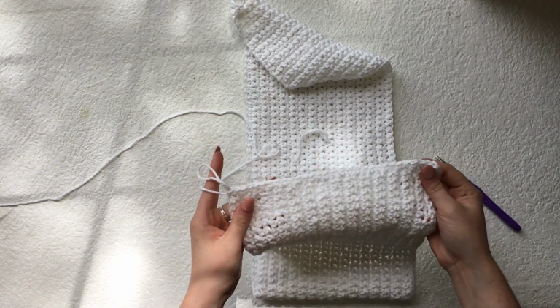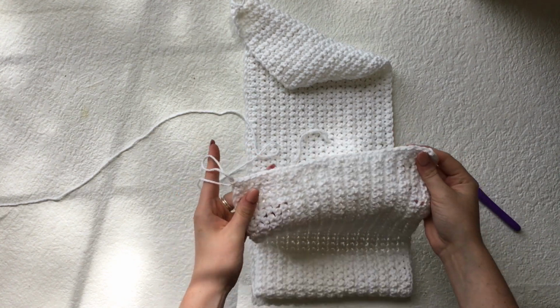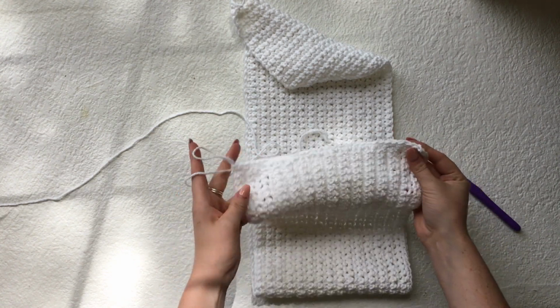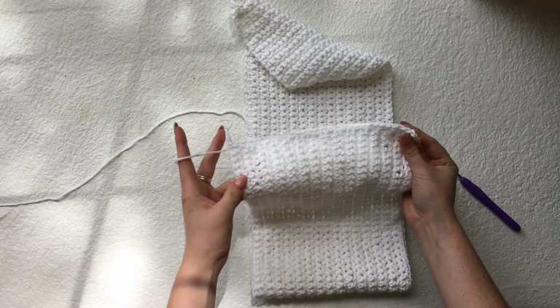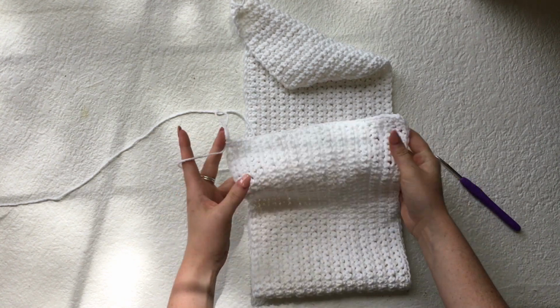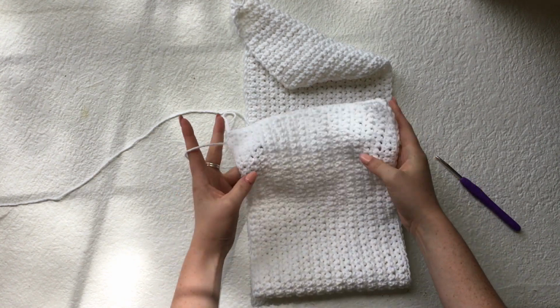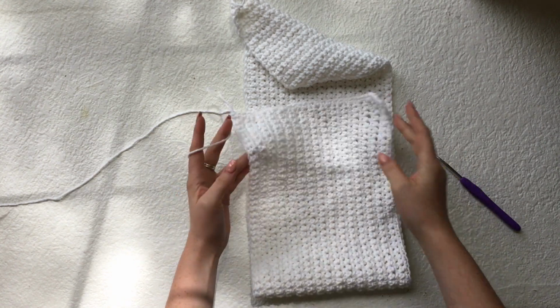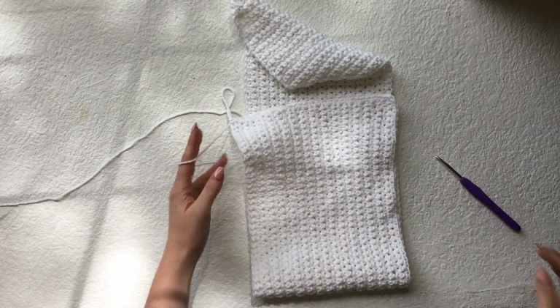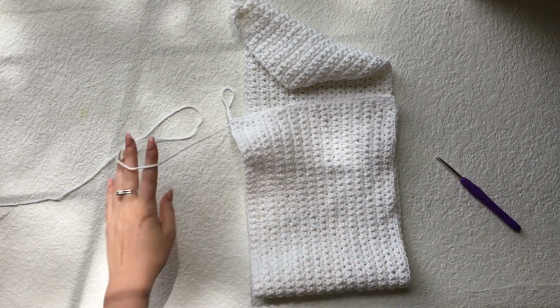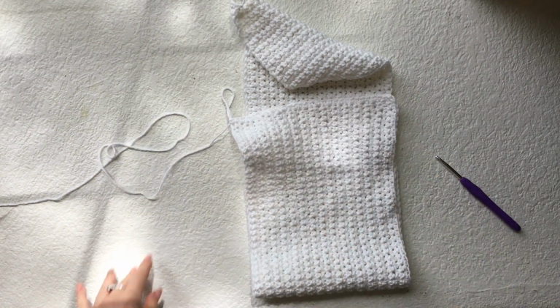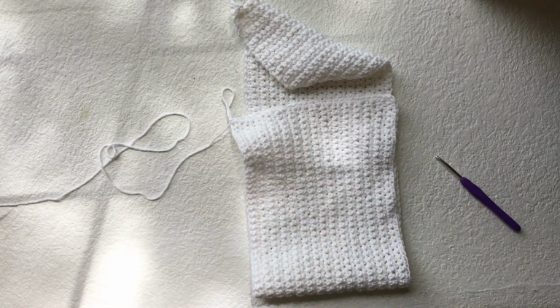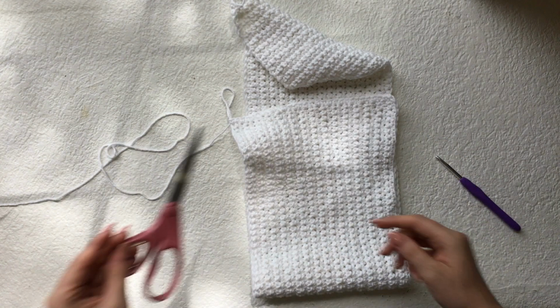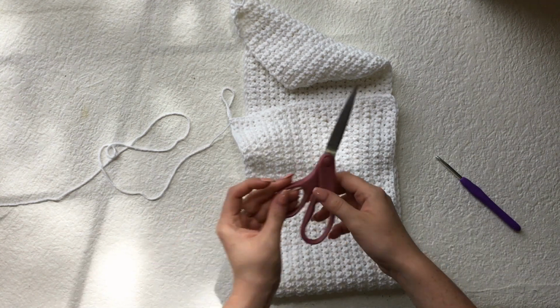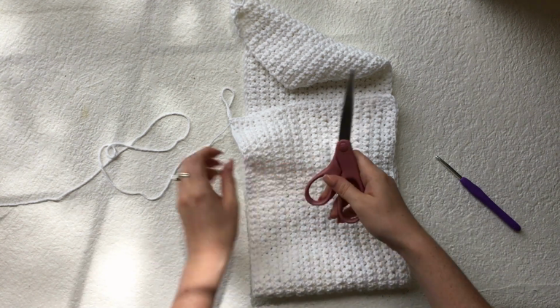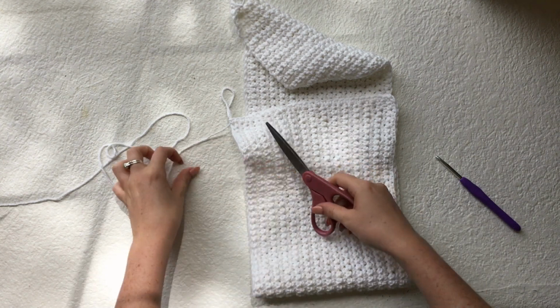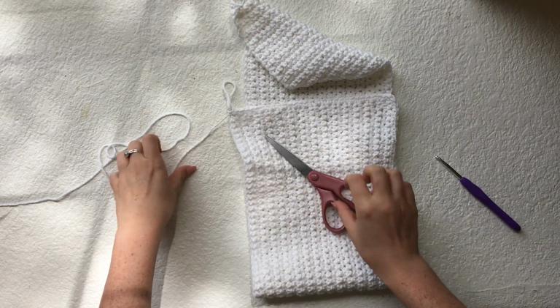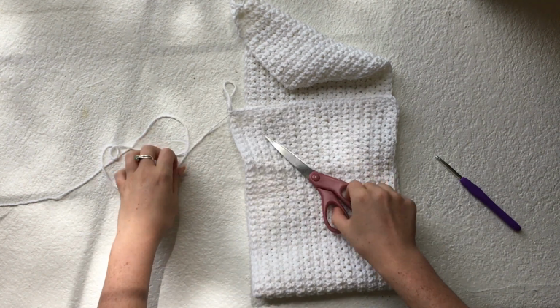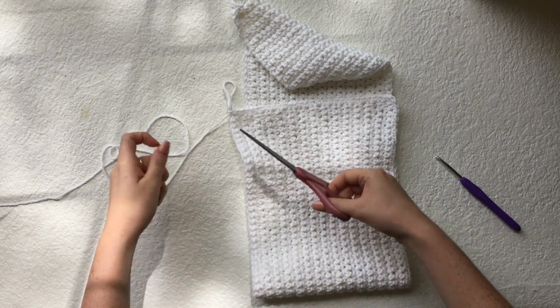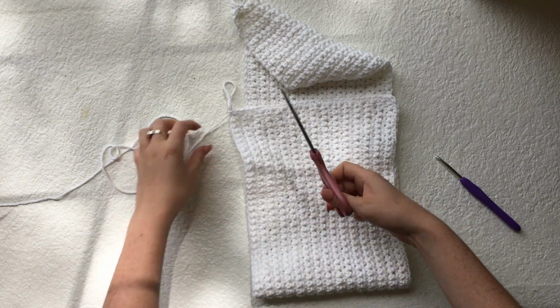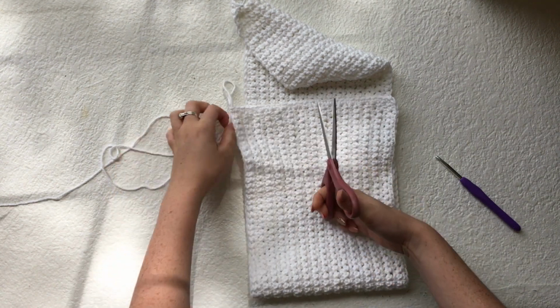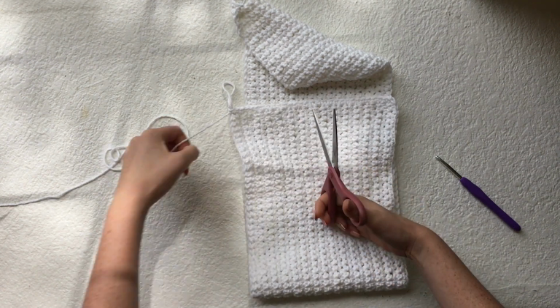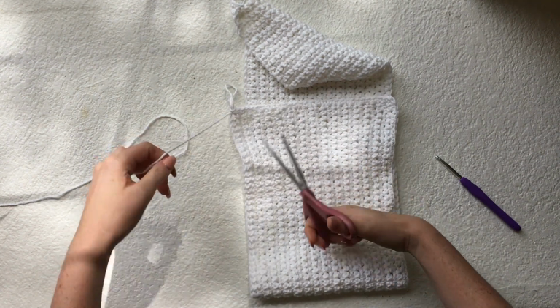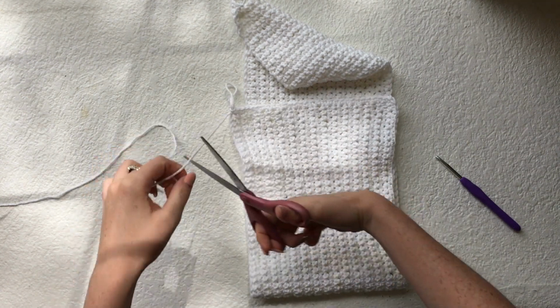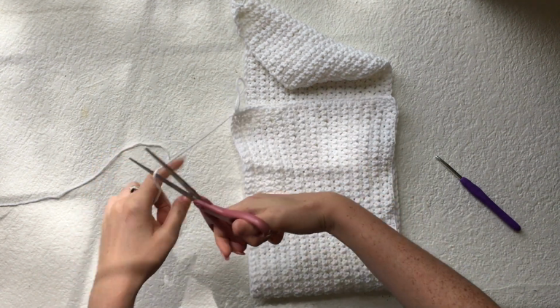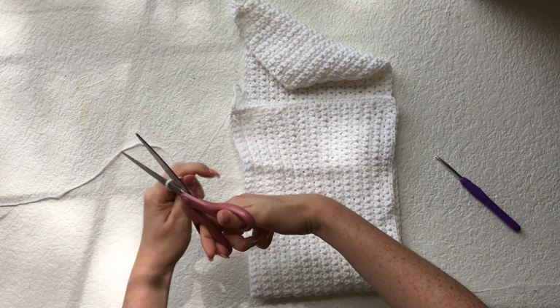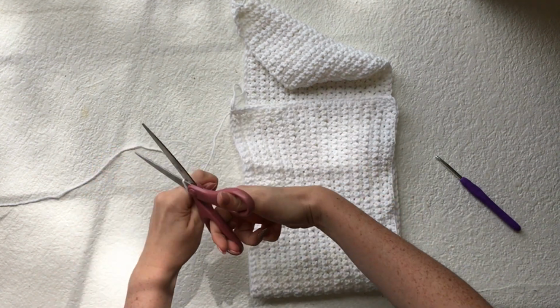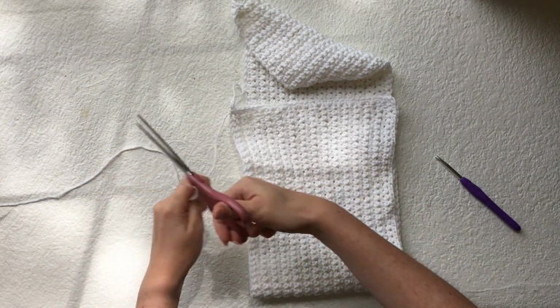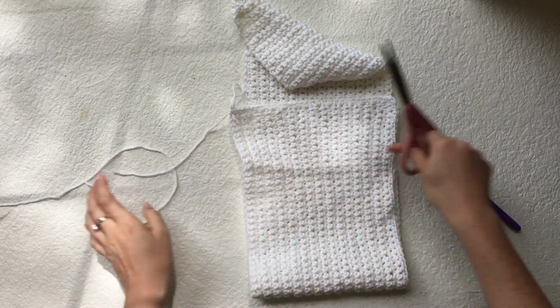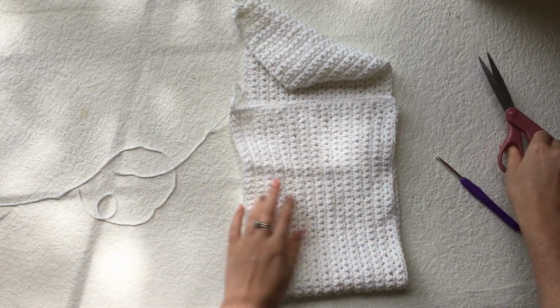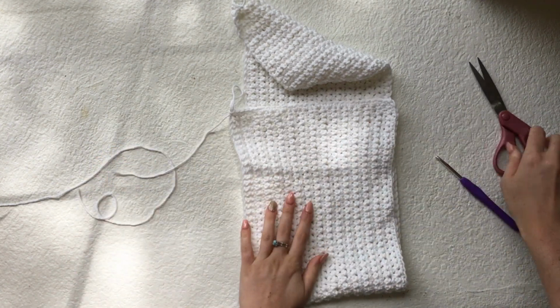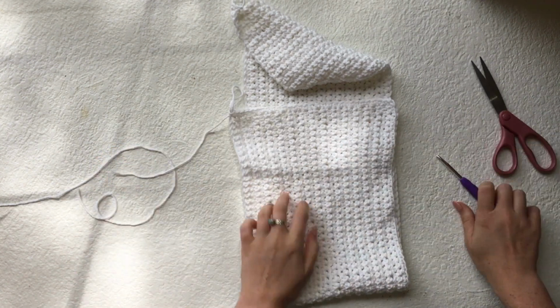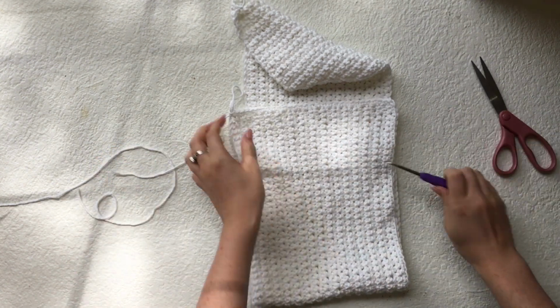Now I'll just secure my yarn with a slip stitch, trim my yarn and pull through, and then I'll repeat the exact same thing on the other side.